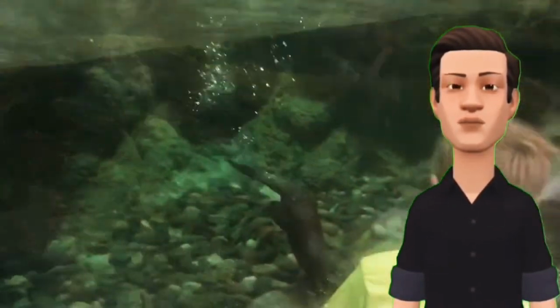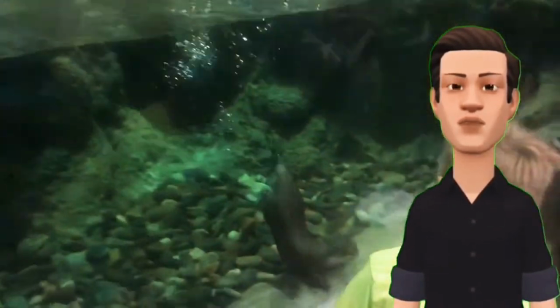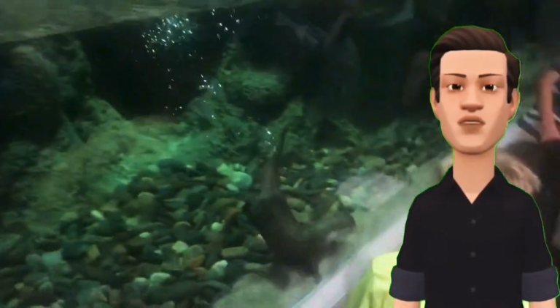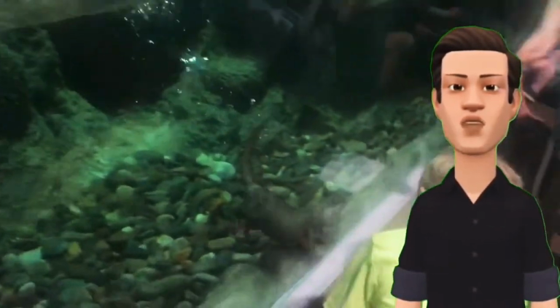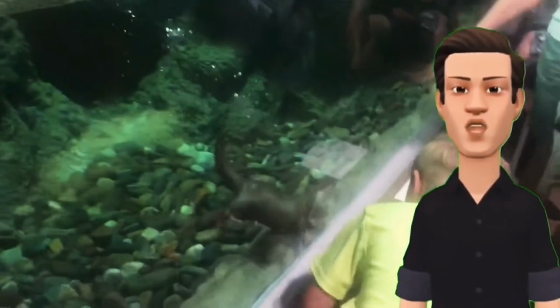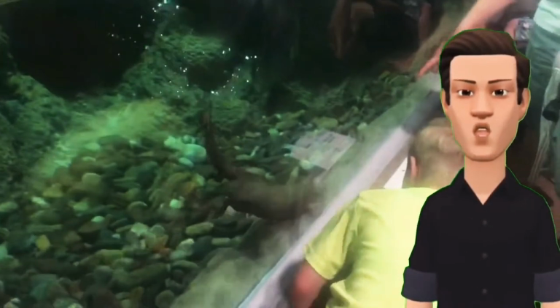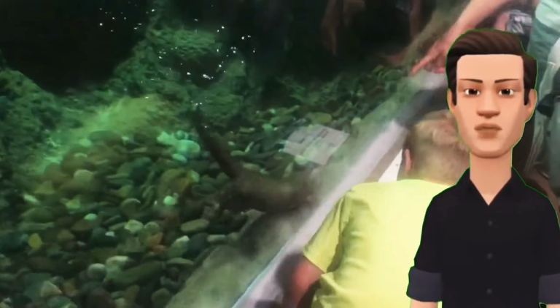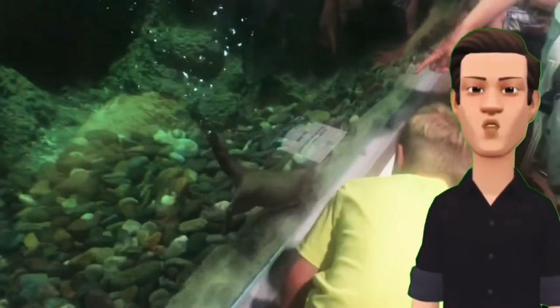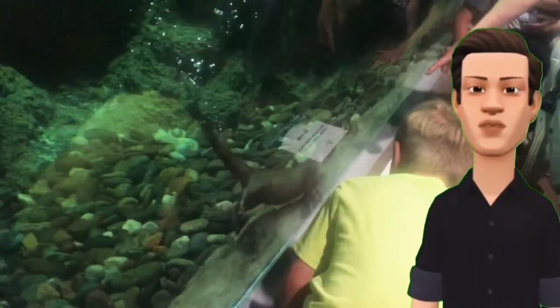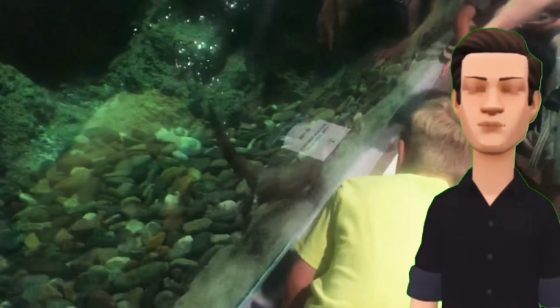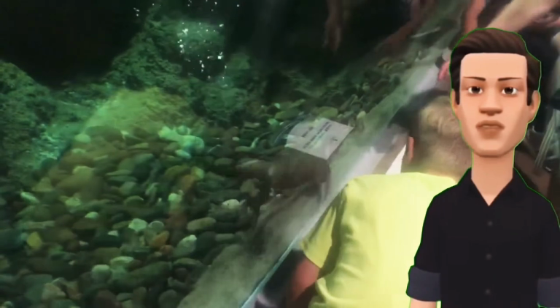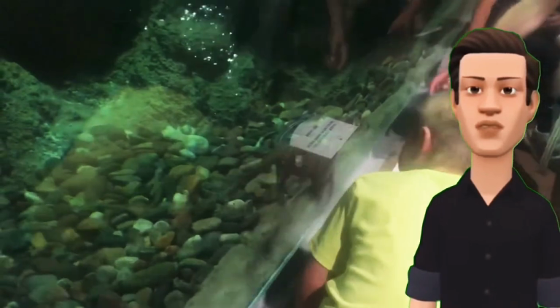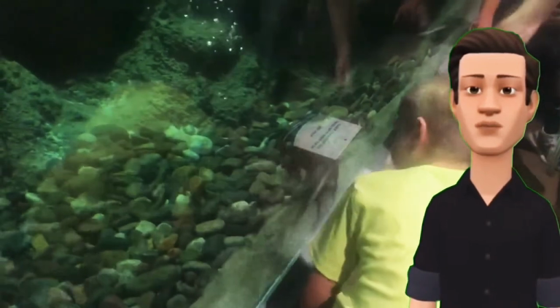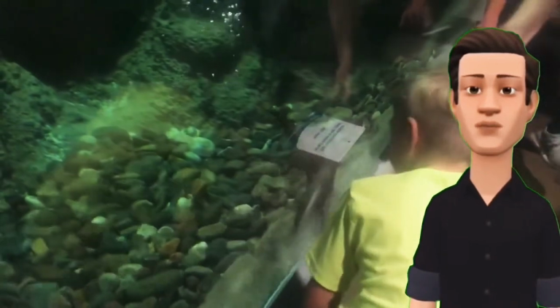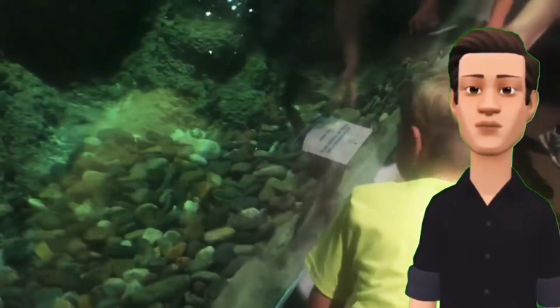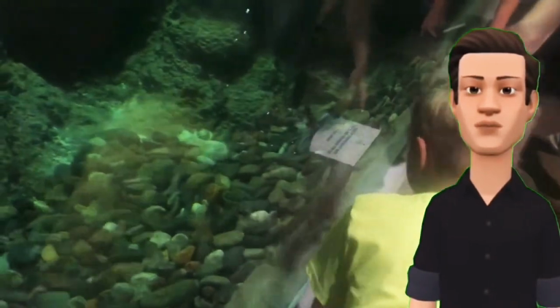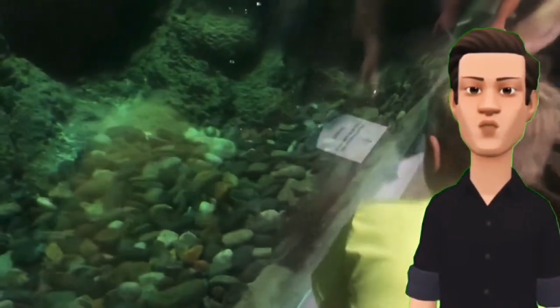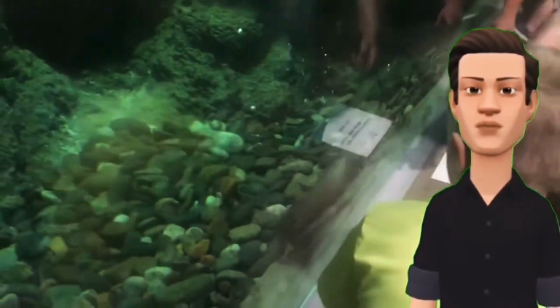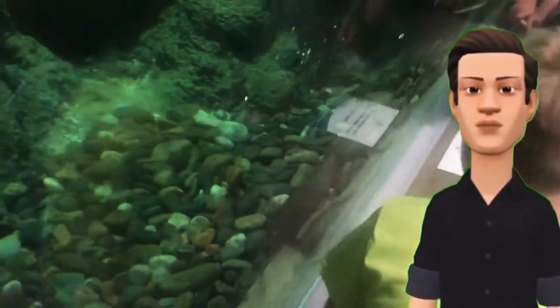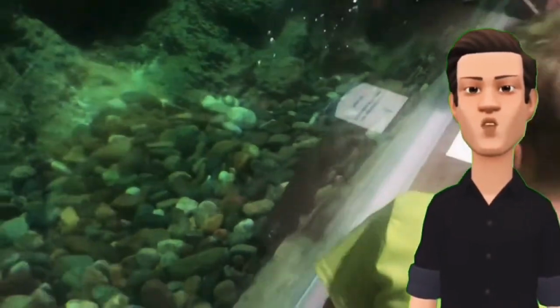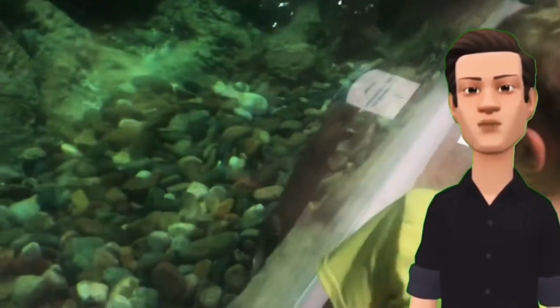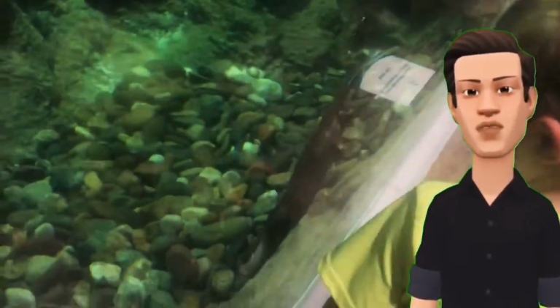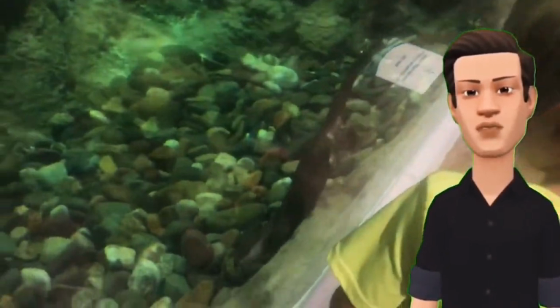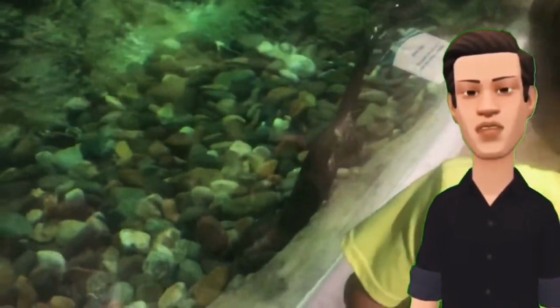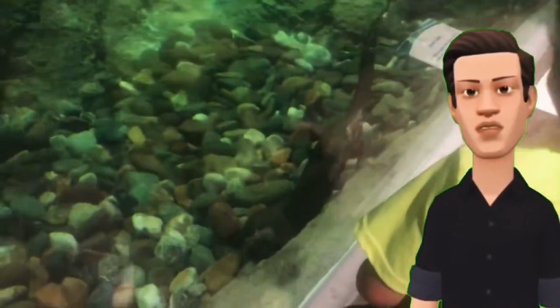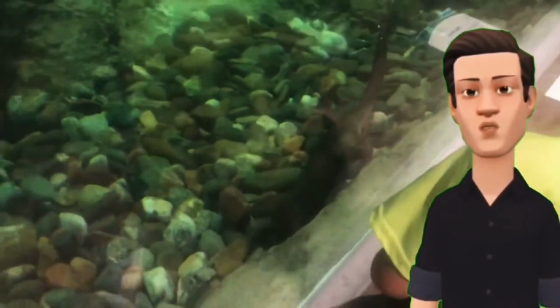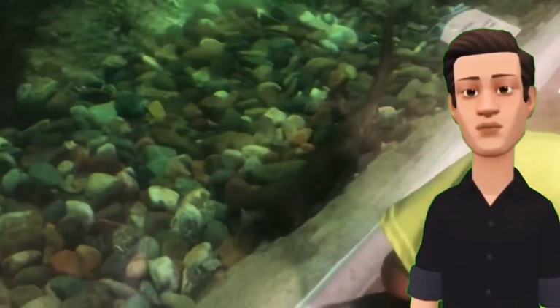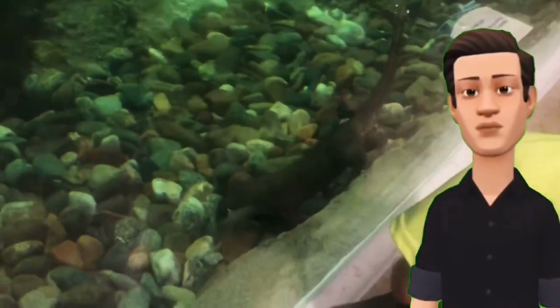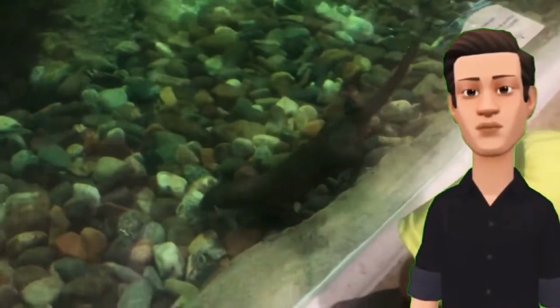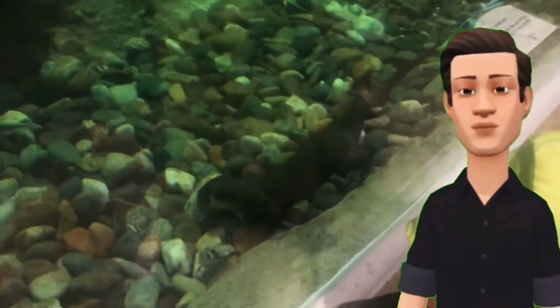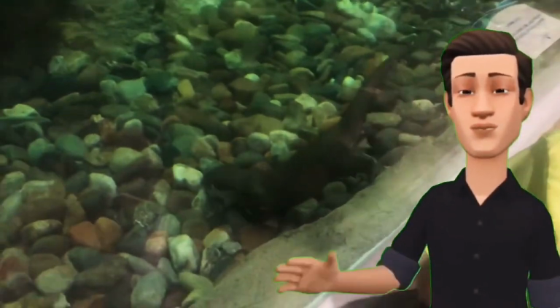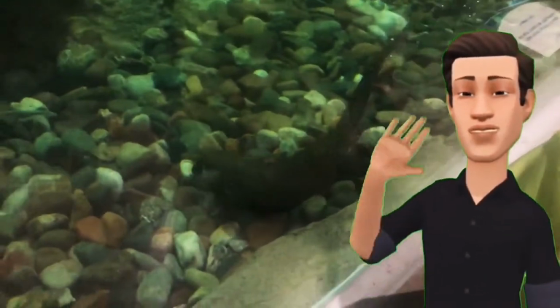It's fun to watch them swim and play. So, stop by and say hello. Goodbye.